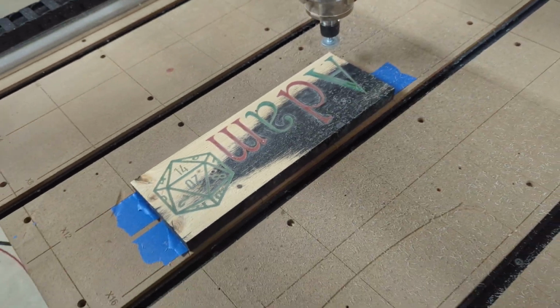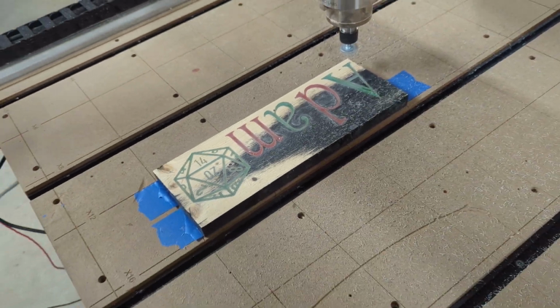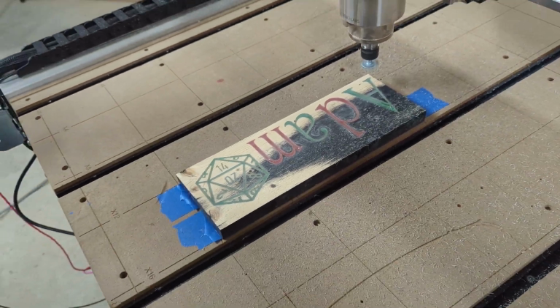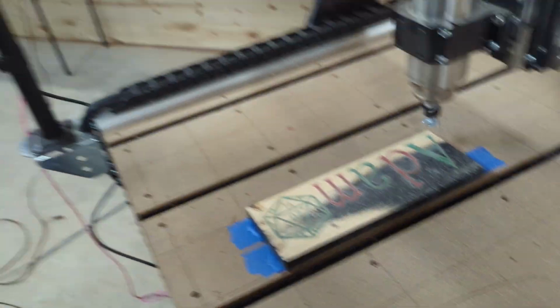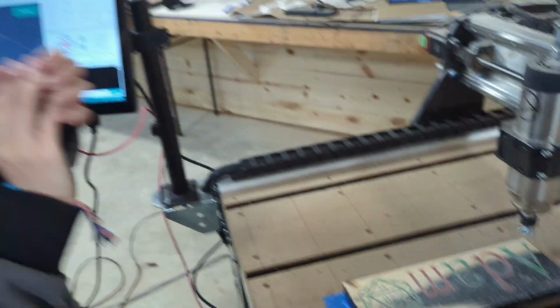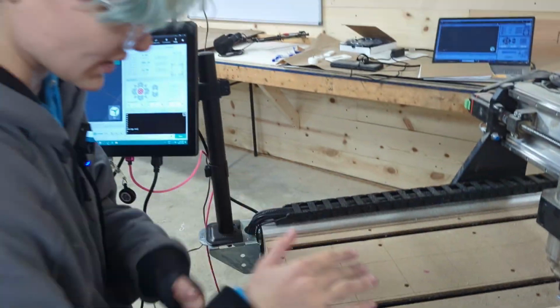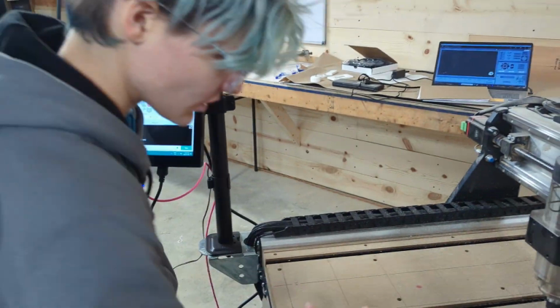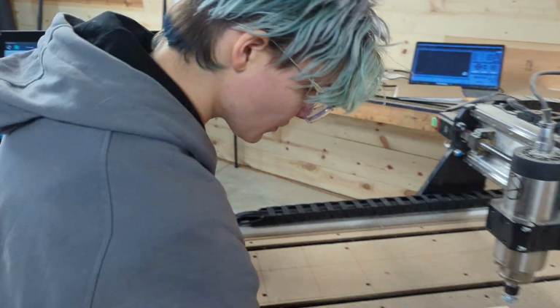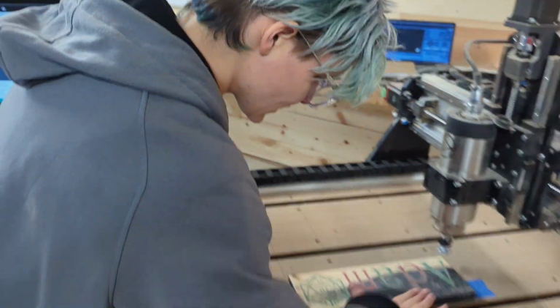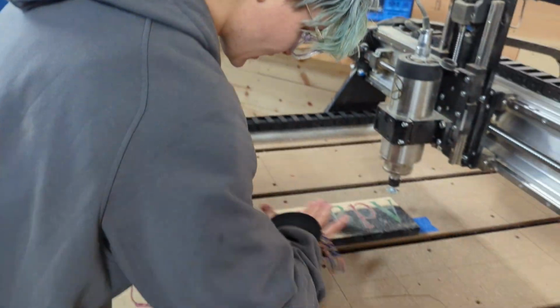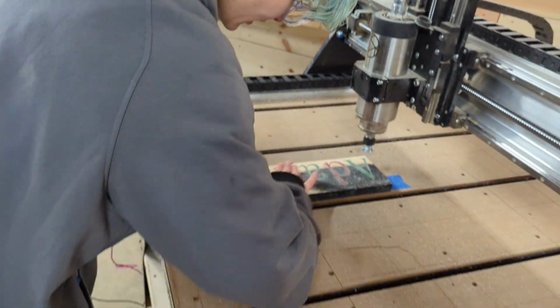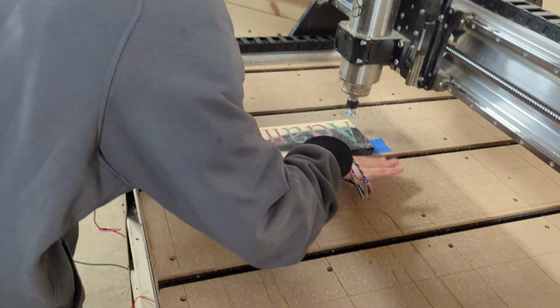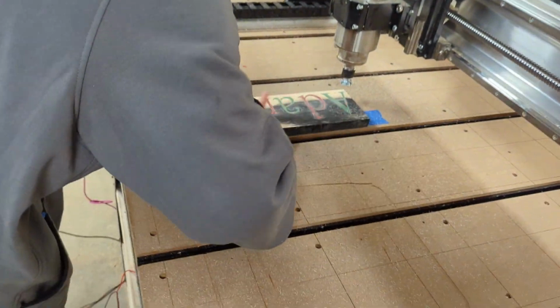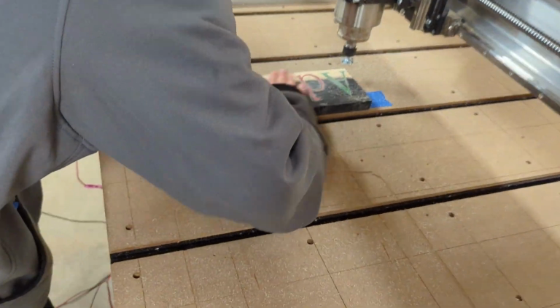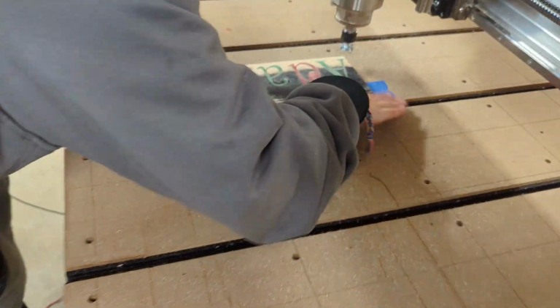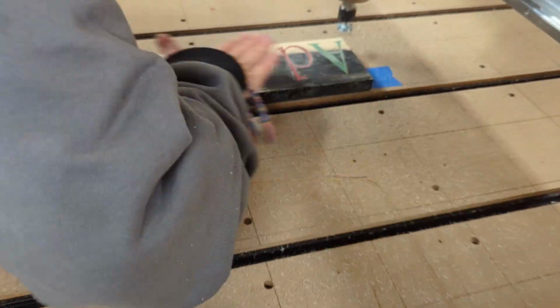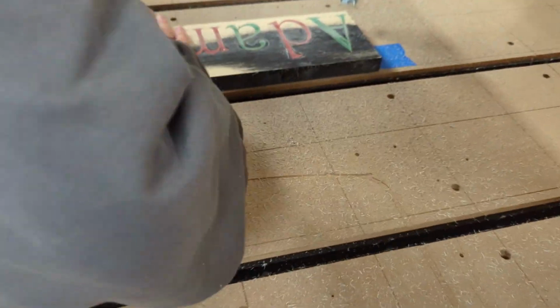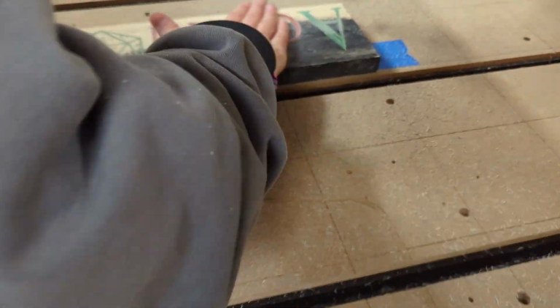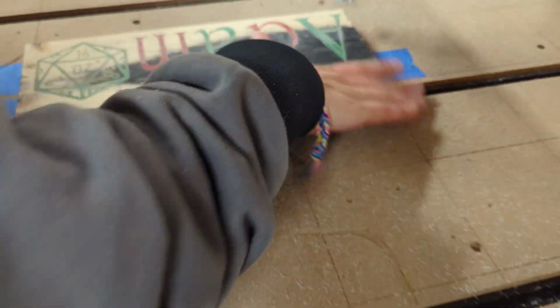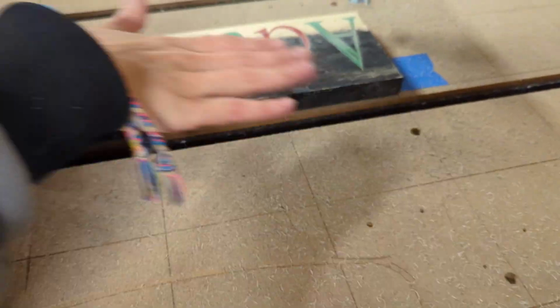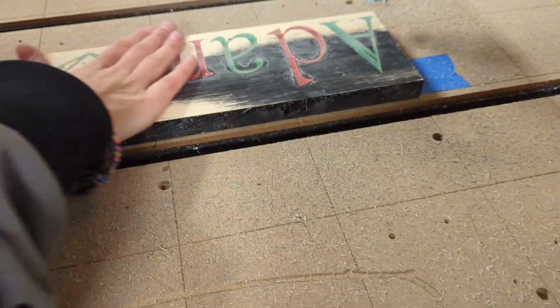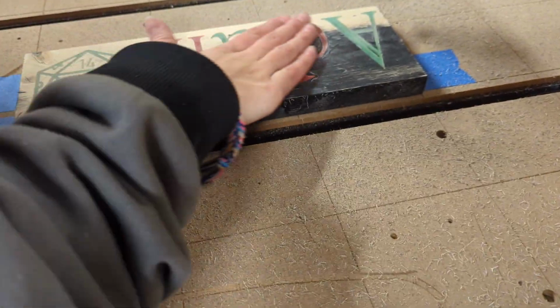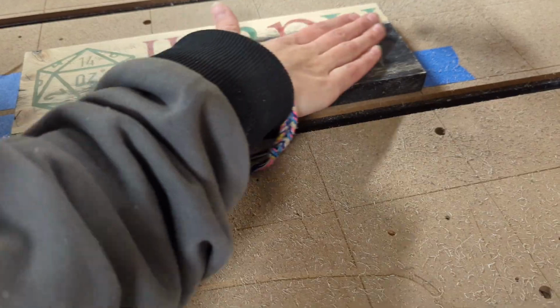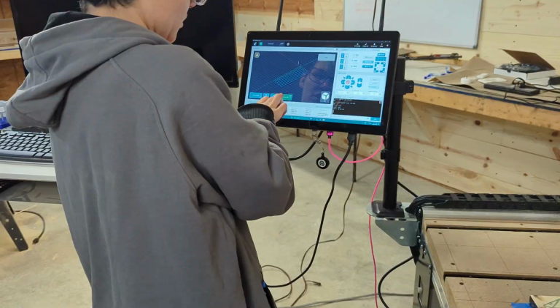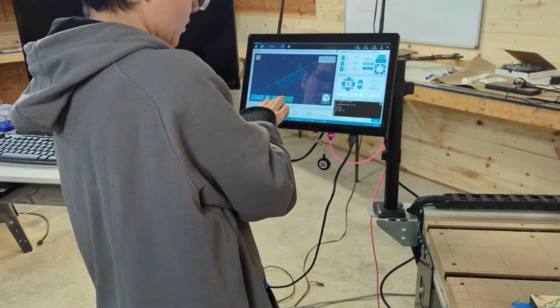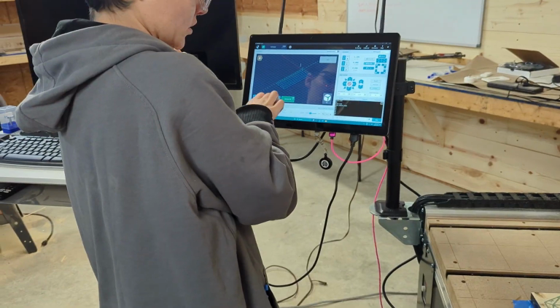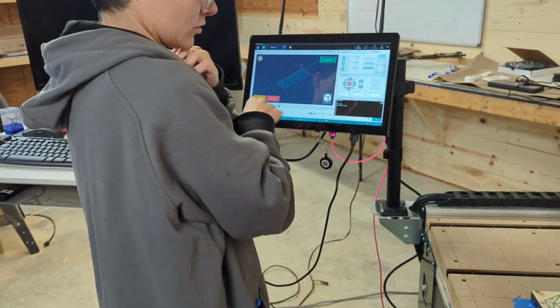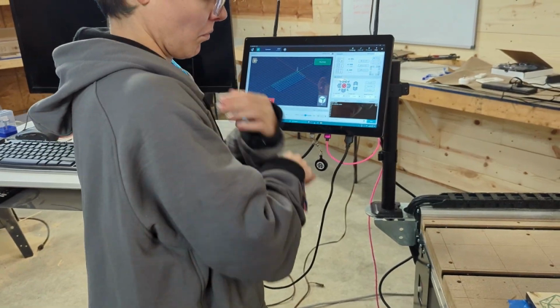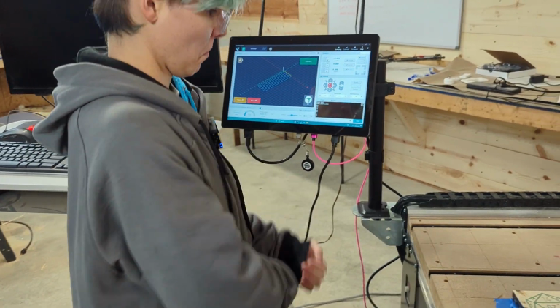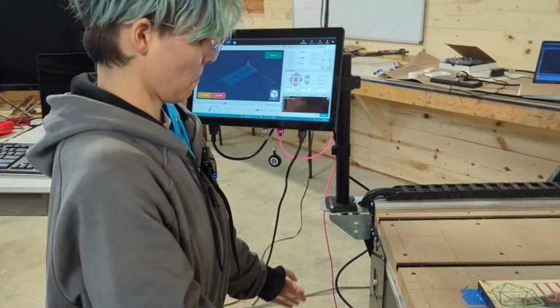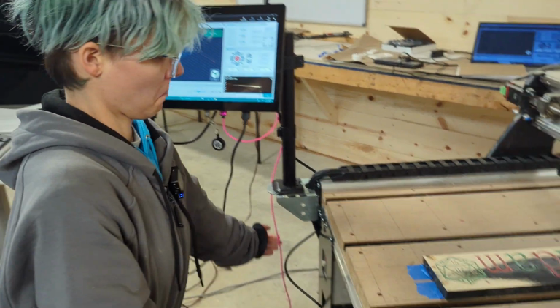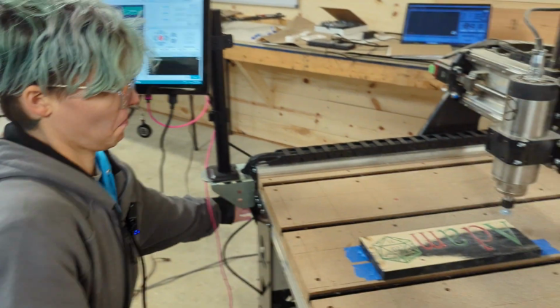What I can do is - because I do want to take another small layer off of this at least. There we go.